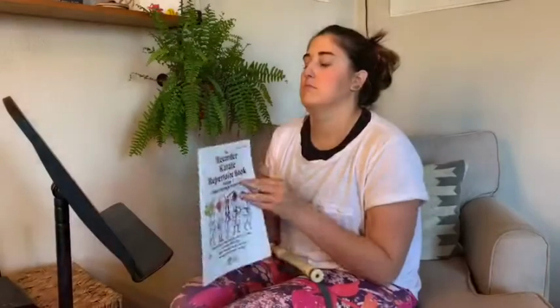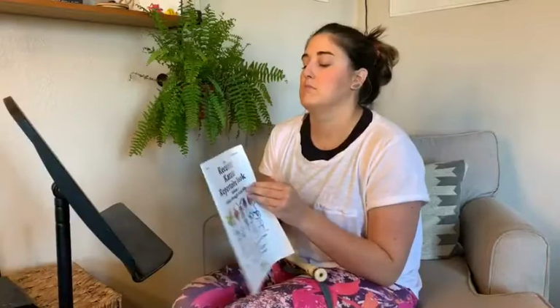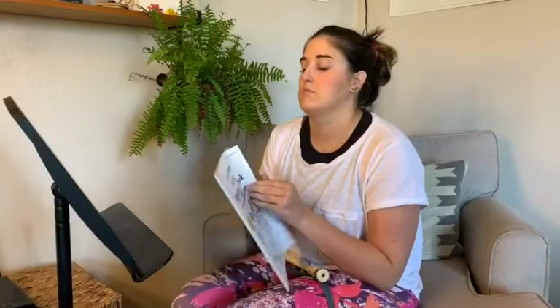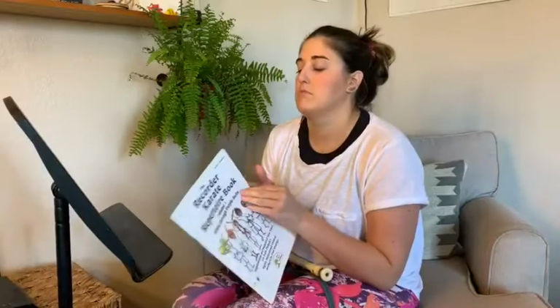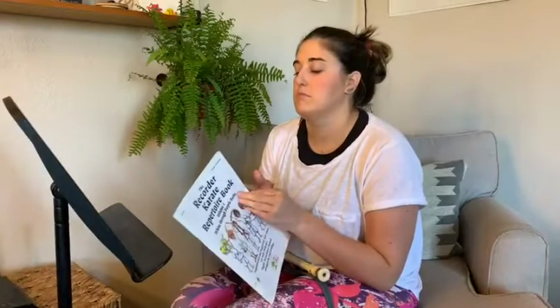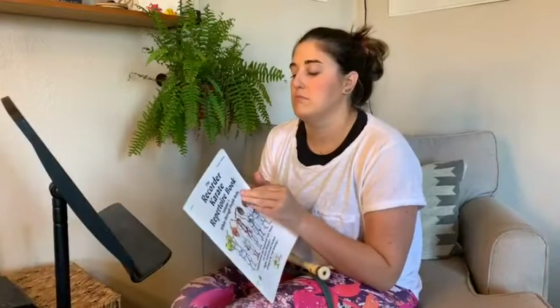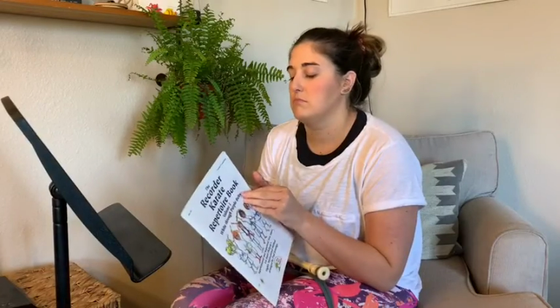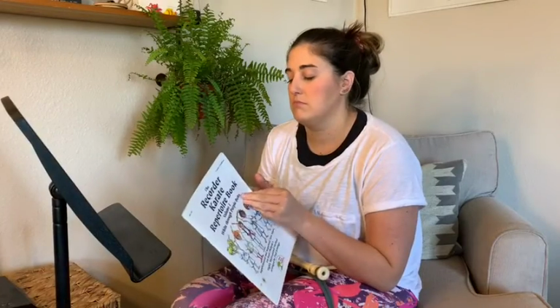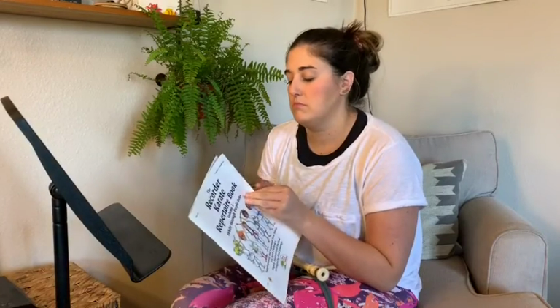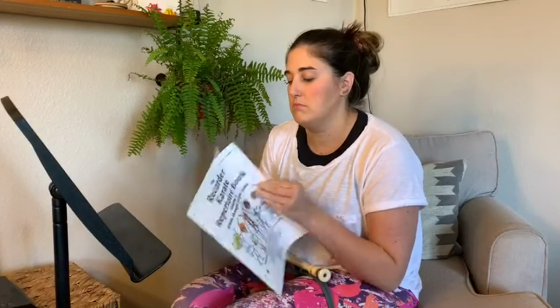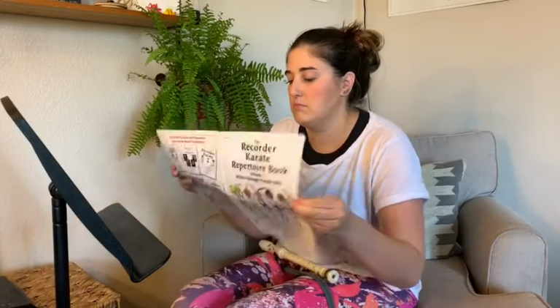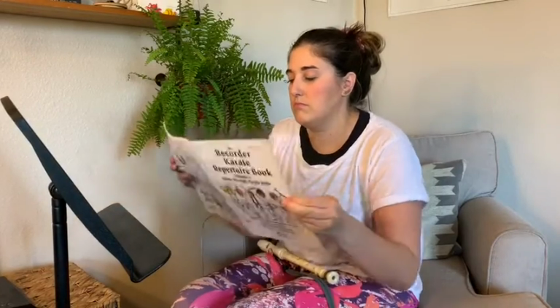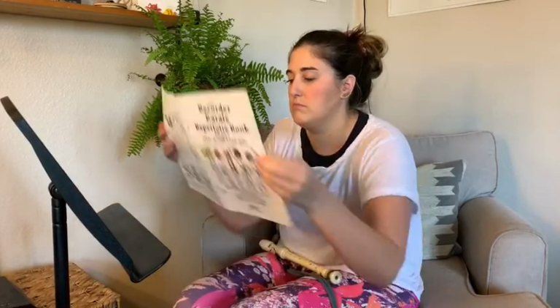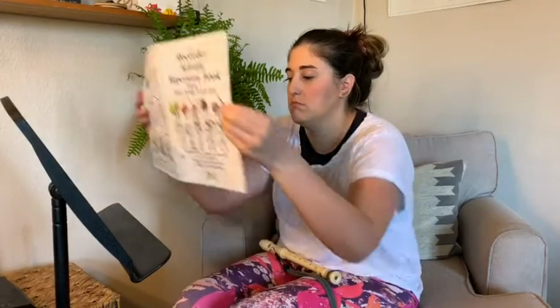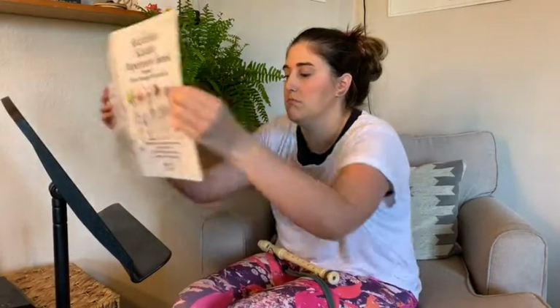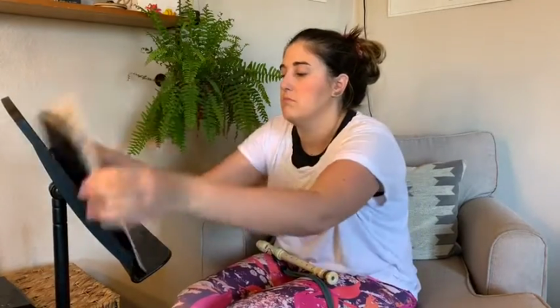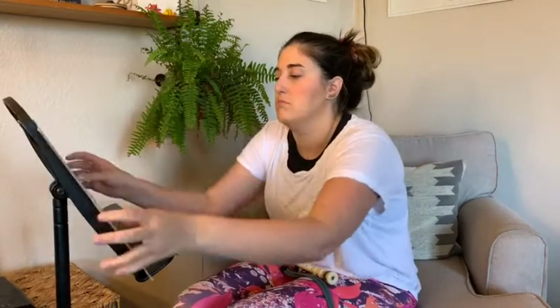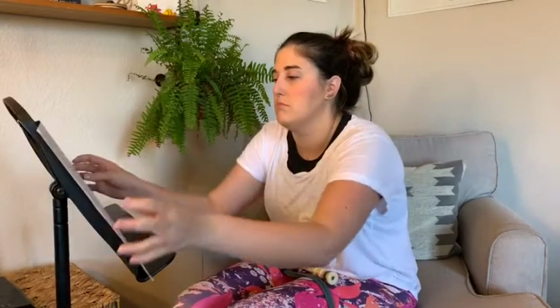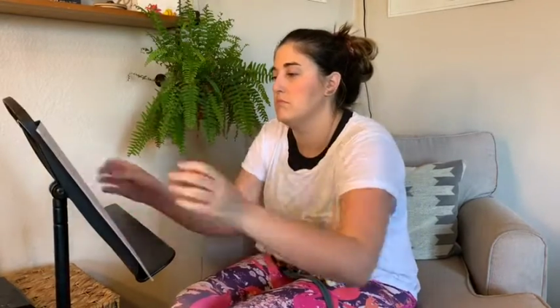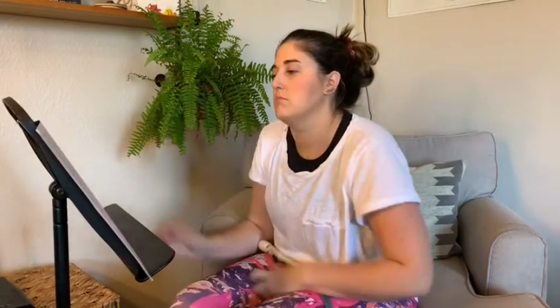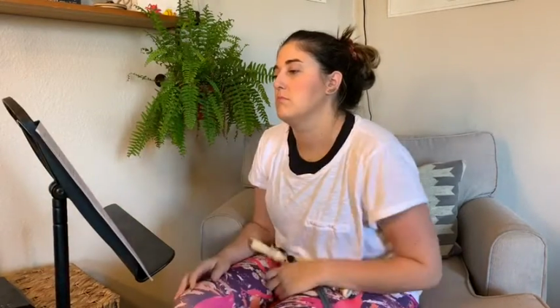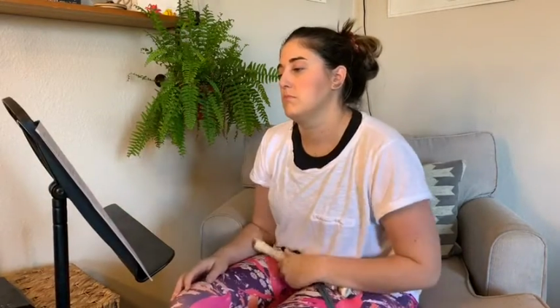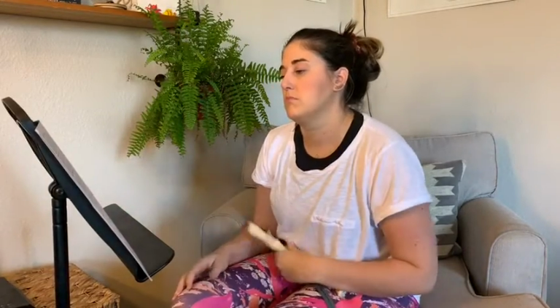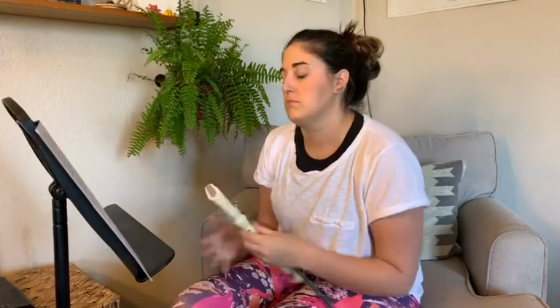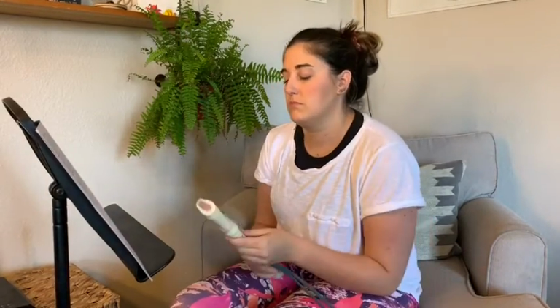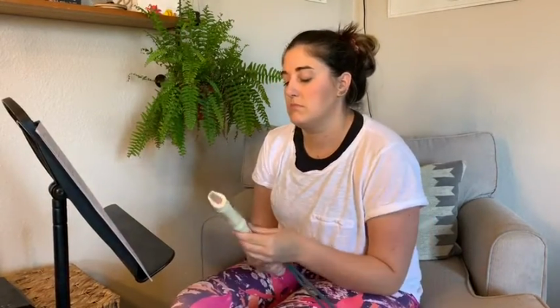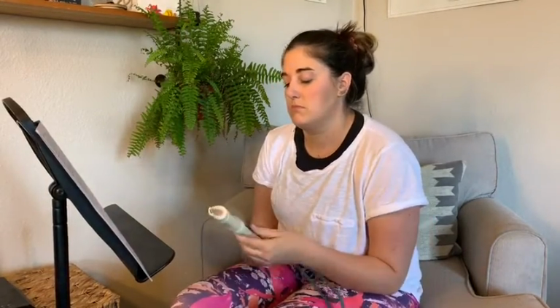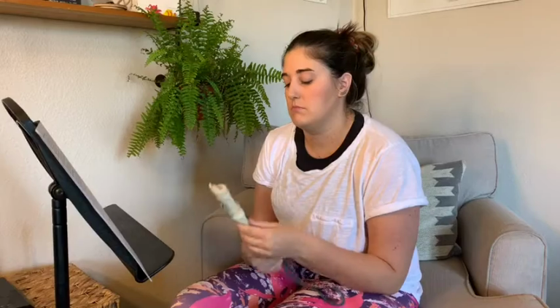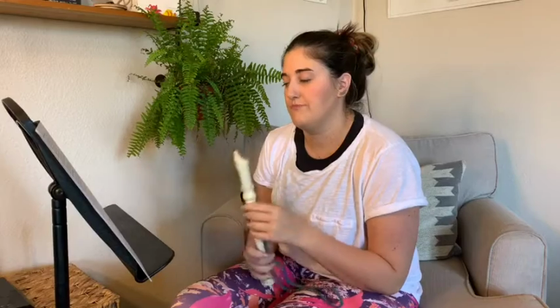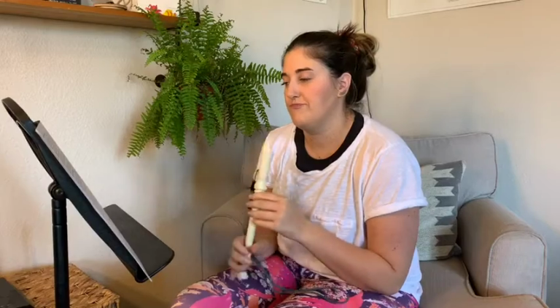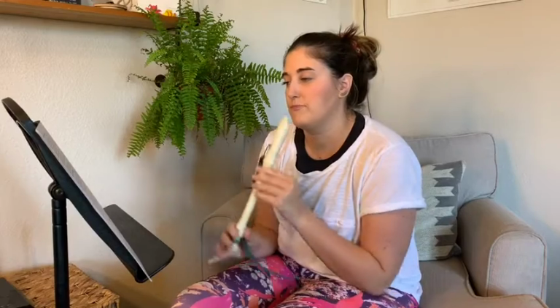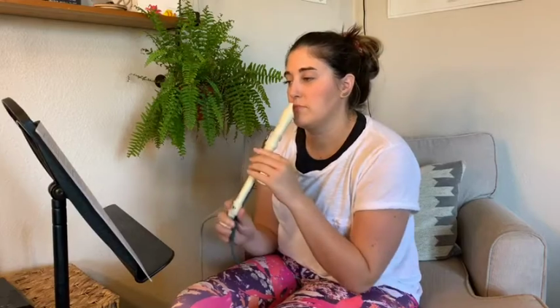Man, I sure miss music class. I wish Miss B were here to teach me how to practice the recorder the right way.